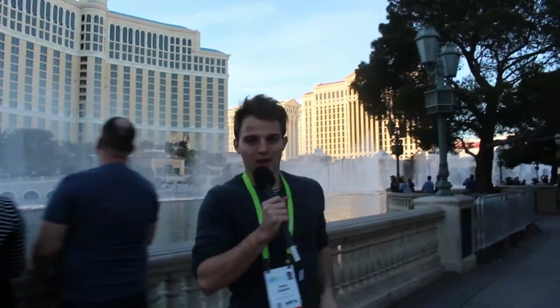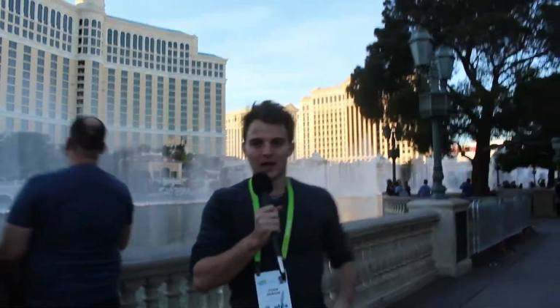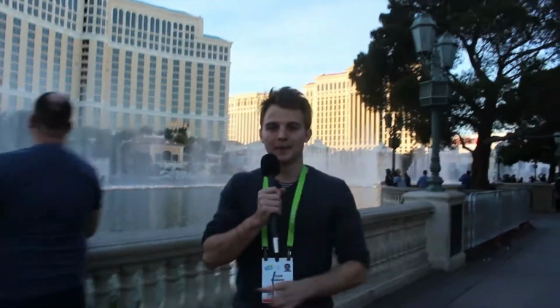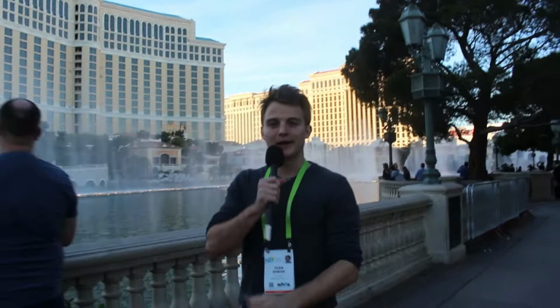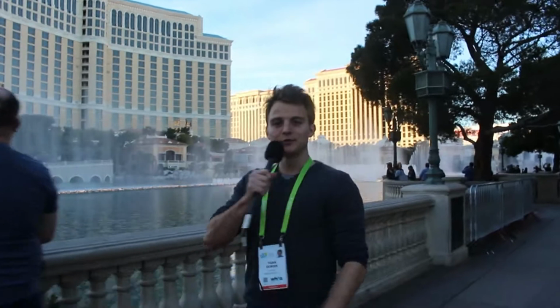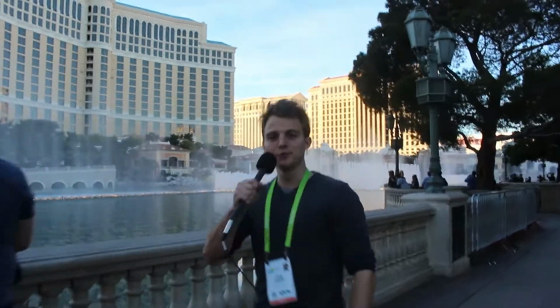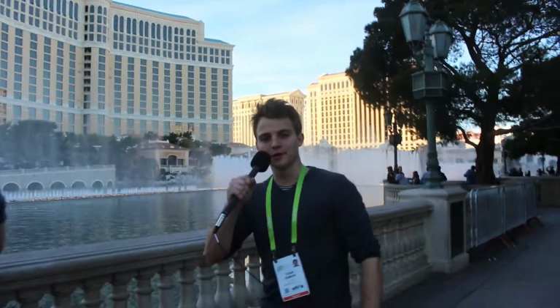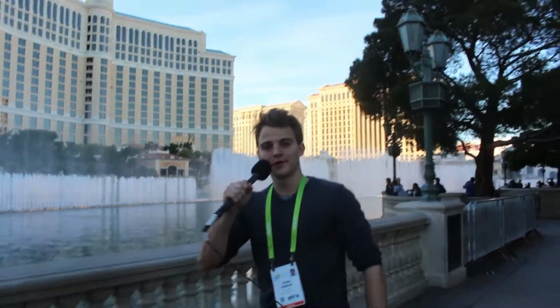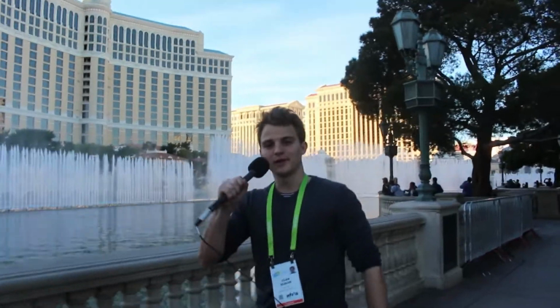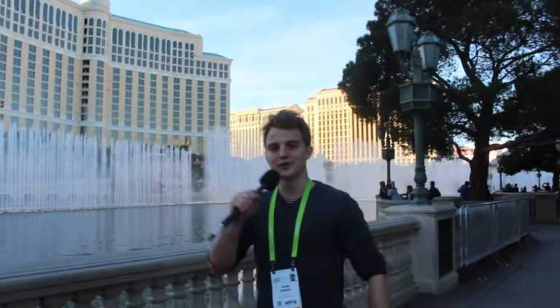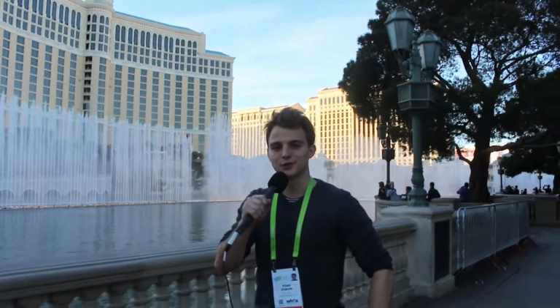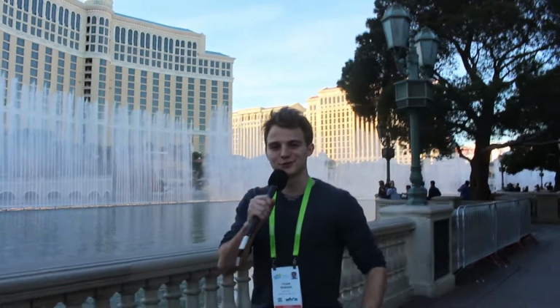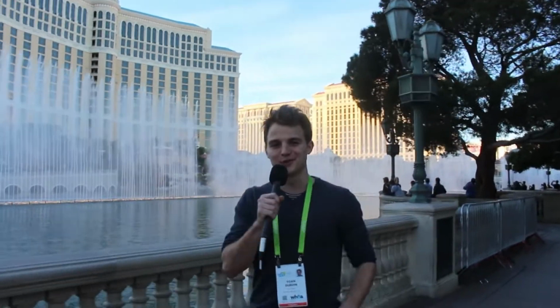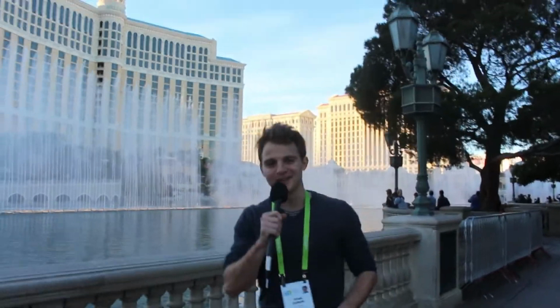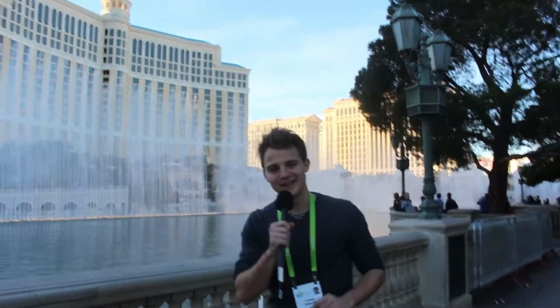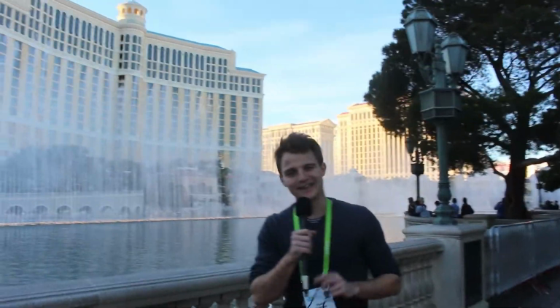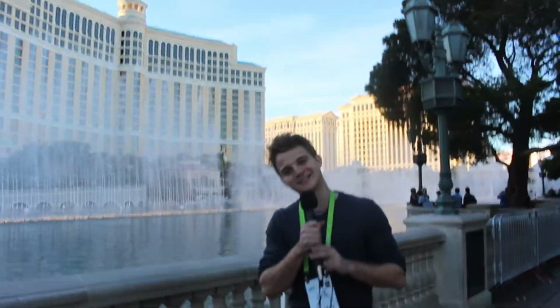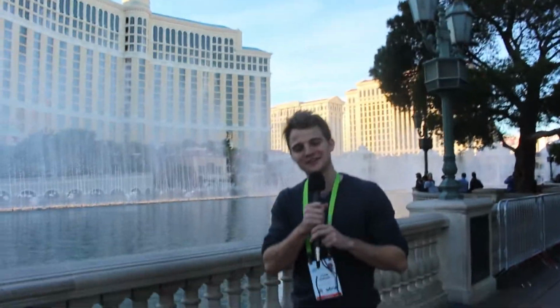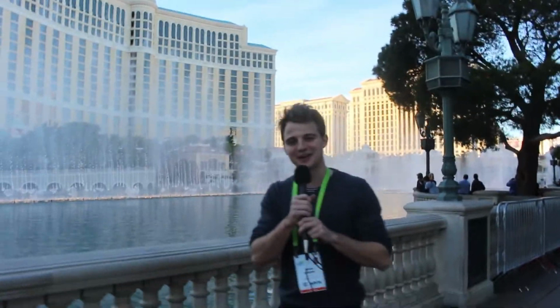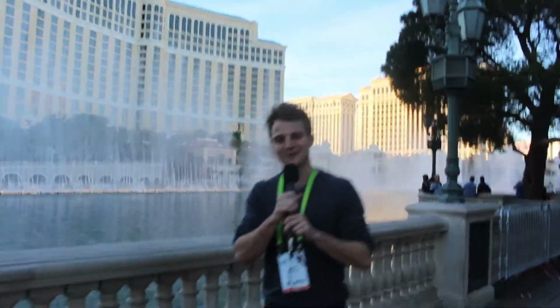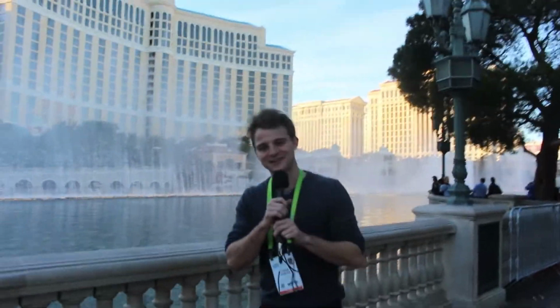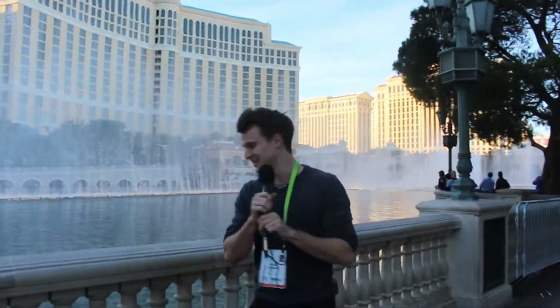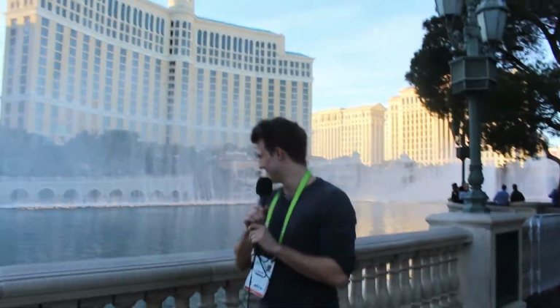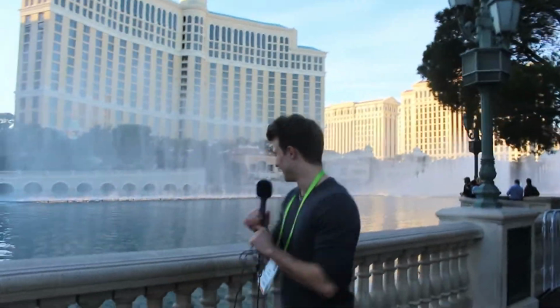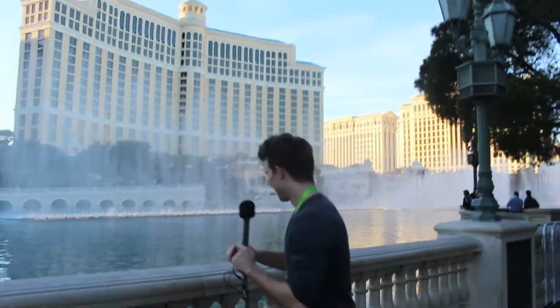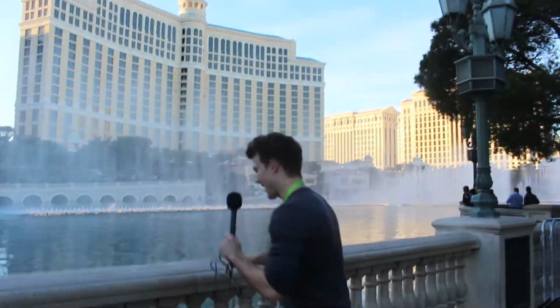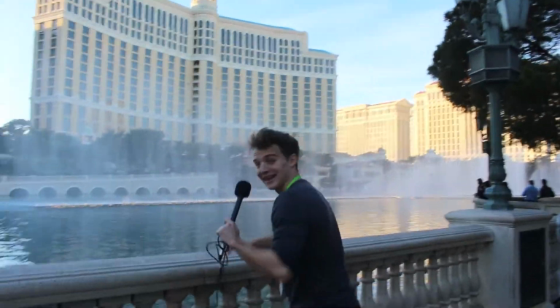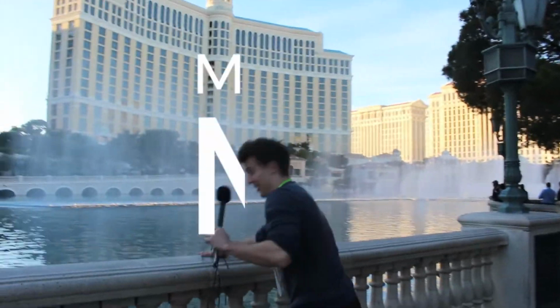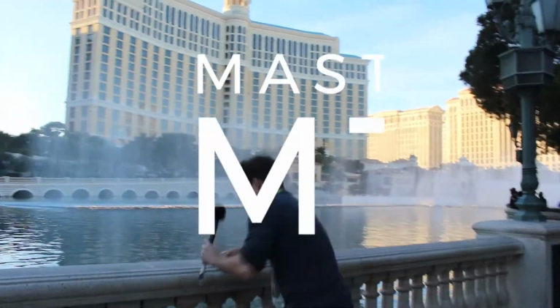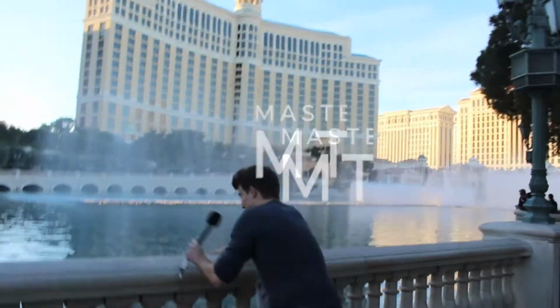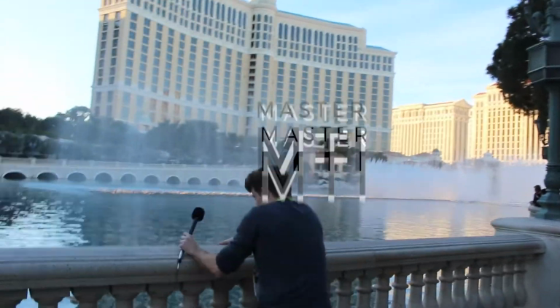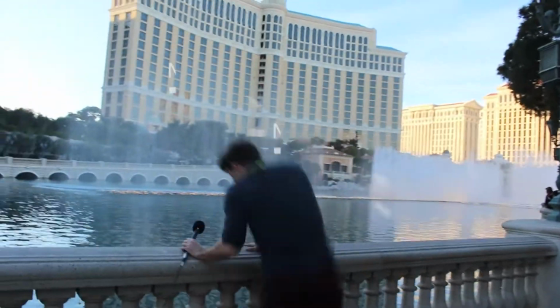After a hard day, it's time to refresh. Let's go!